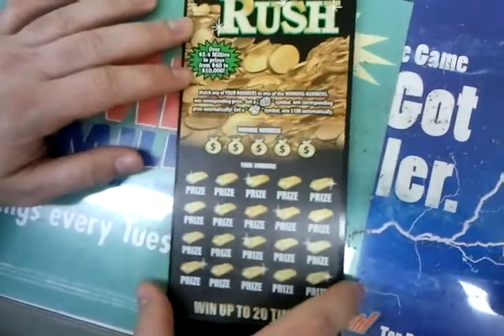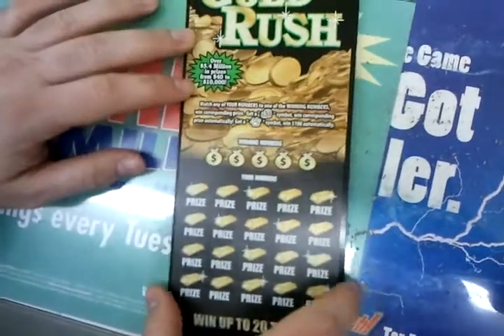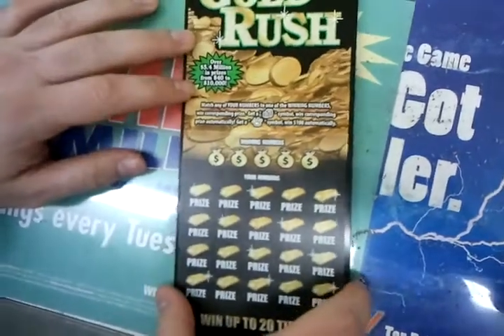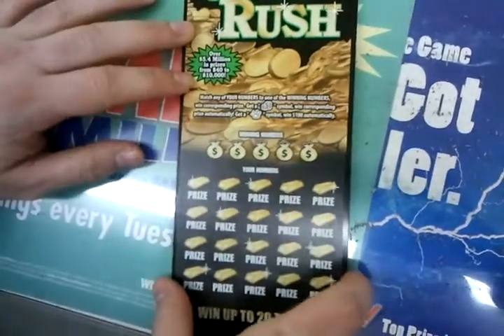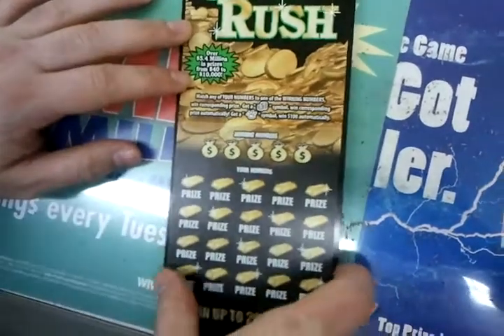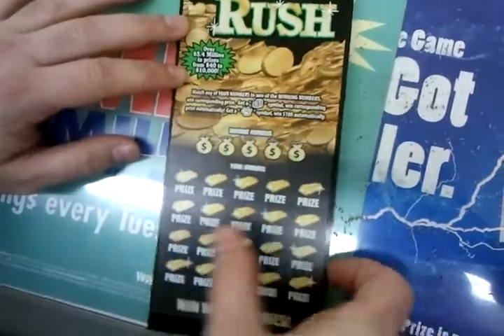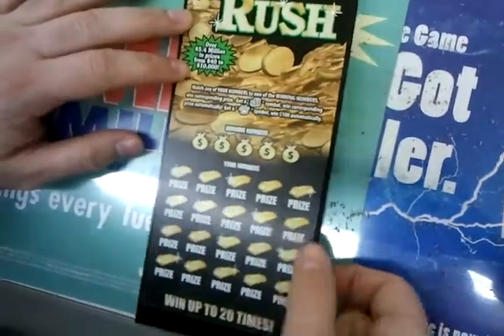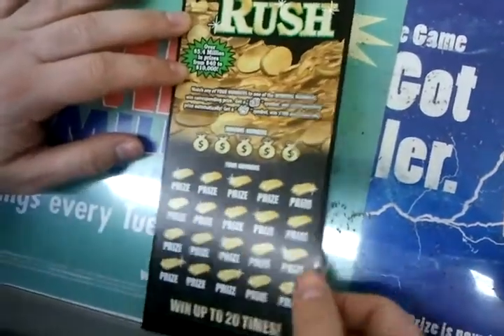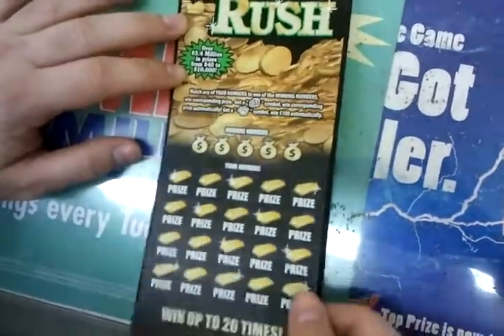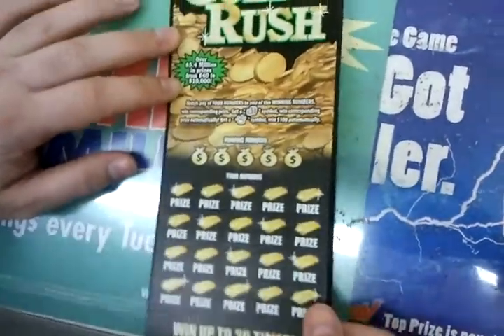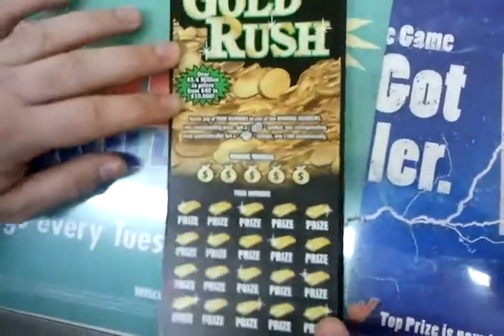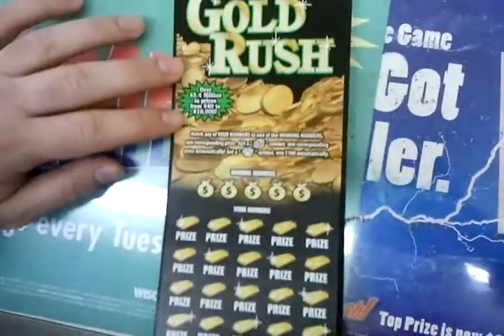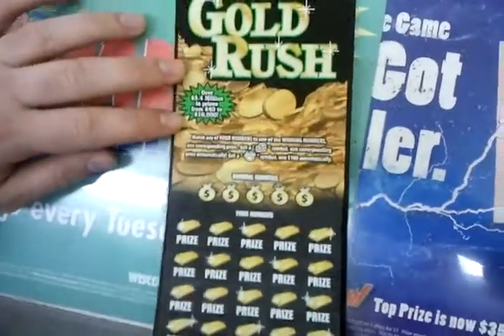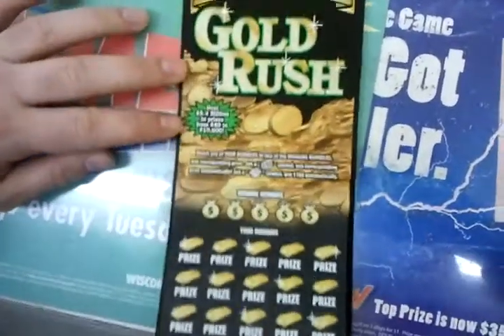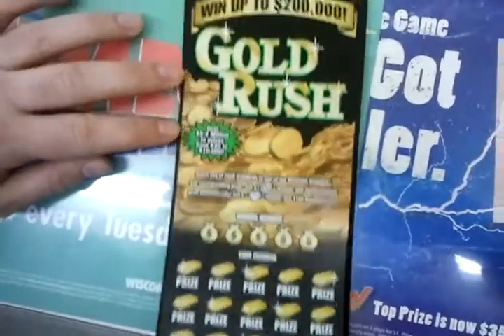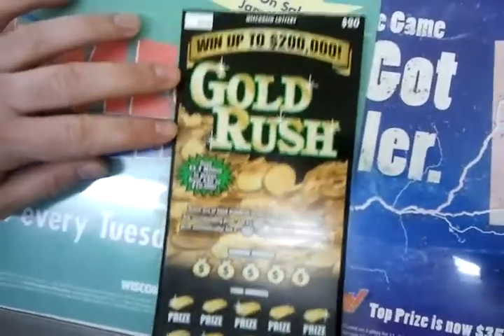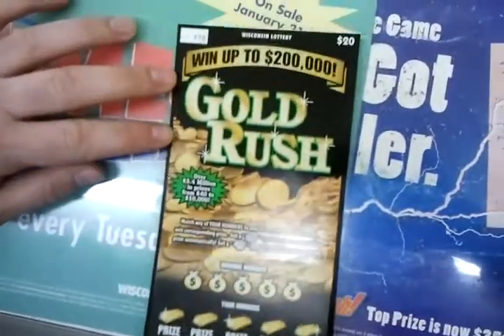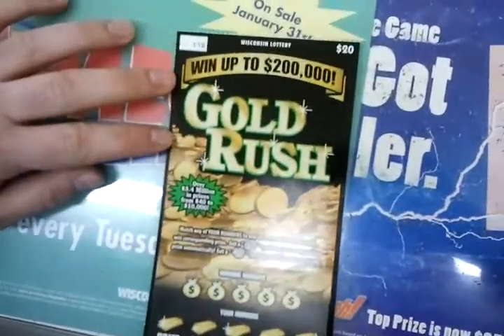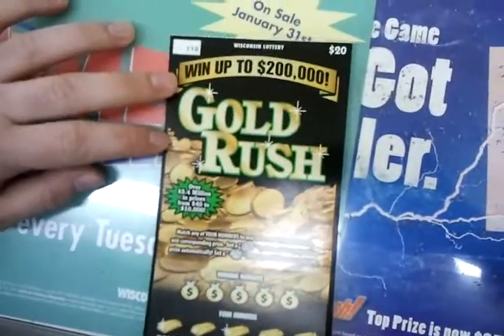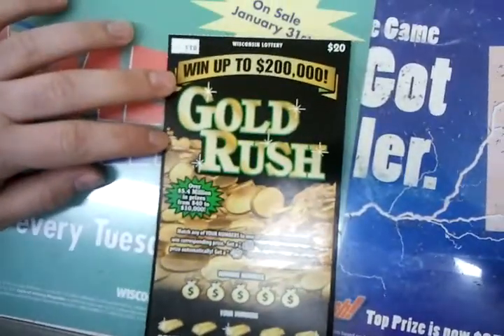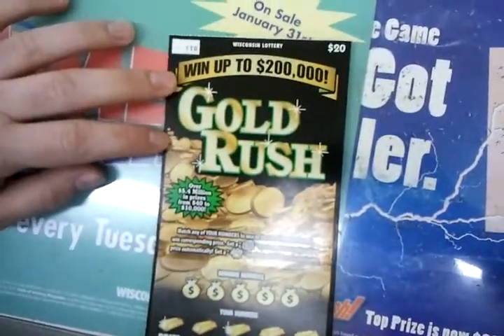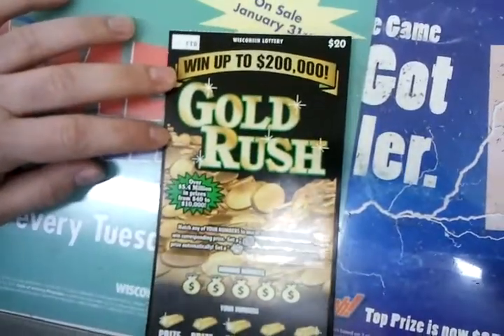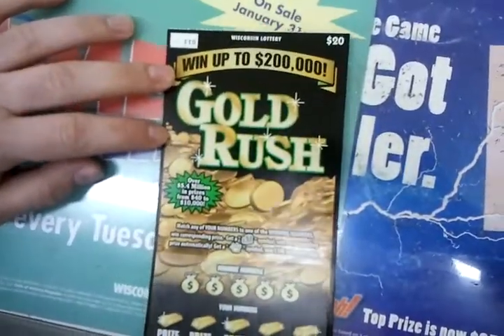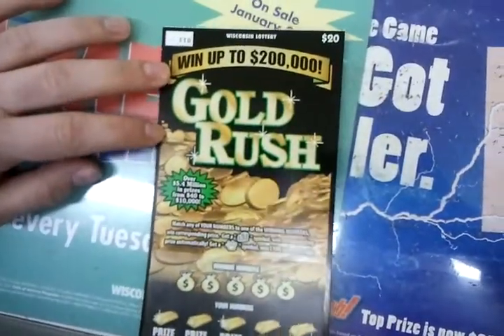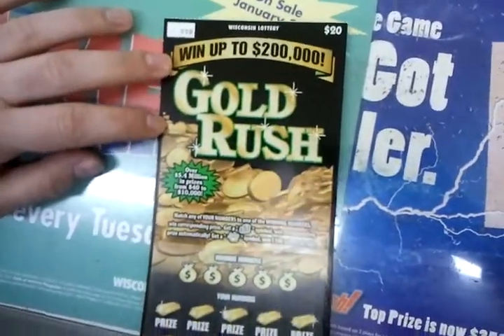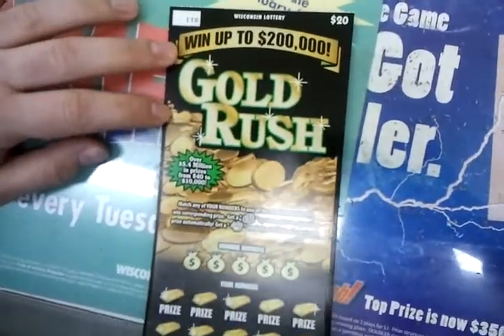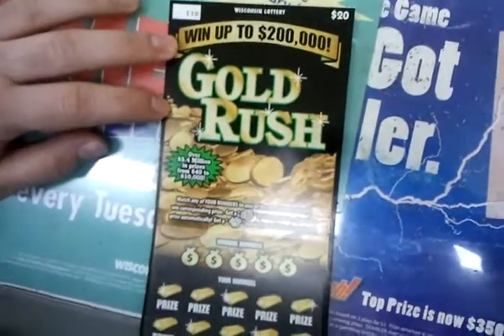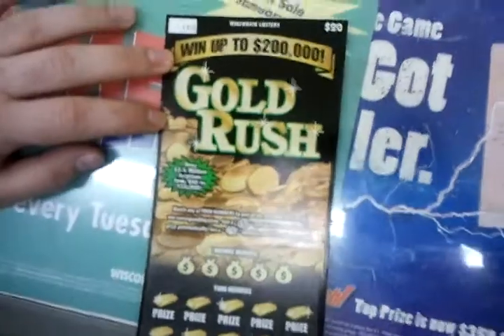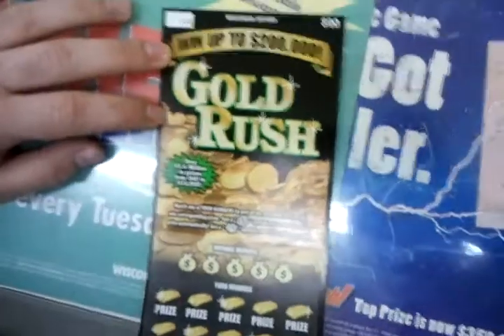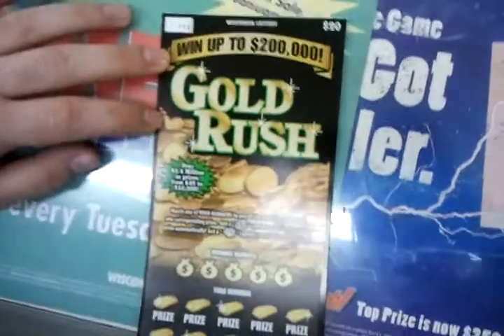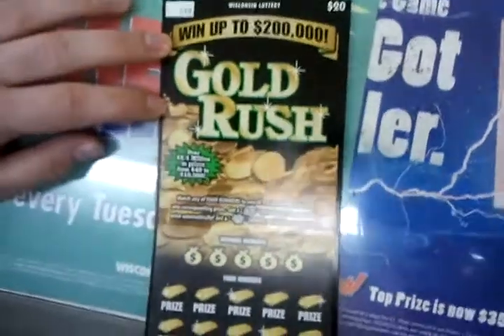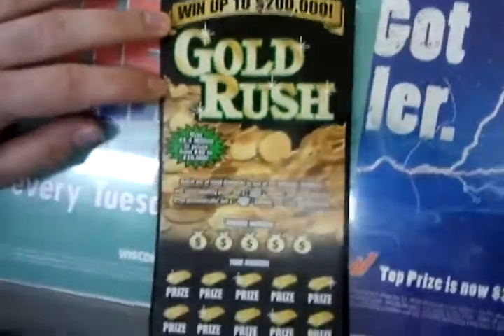What's up guys, this is a $20 Gold Rush ticket. As you can see, $20 went up to $200,000.